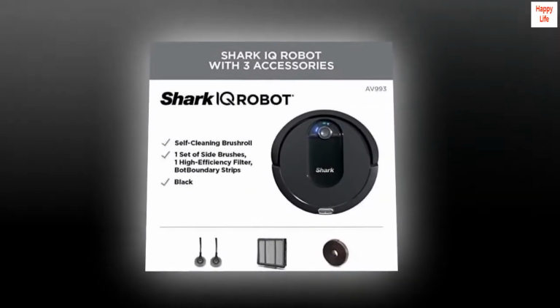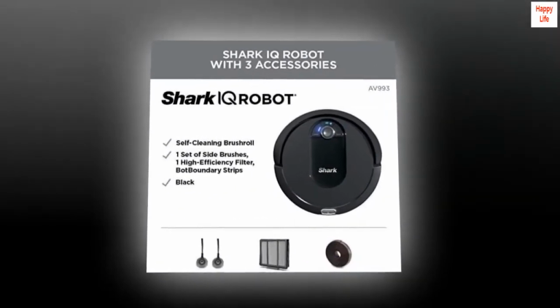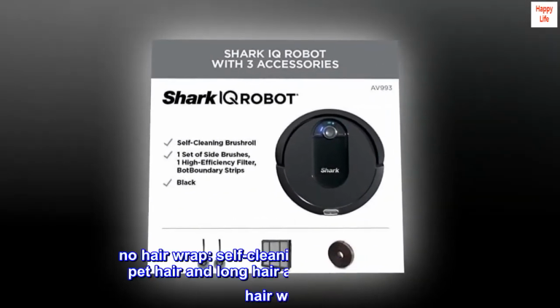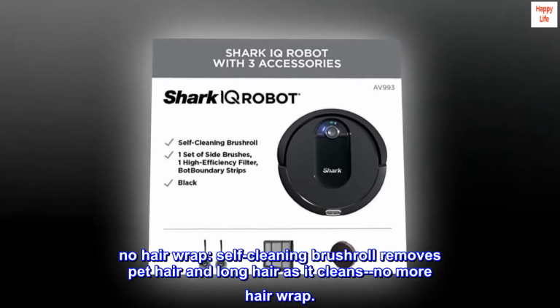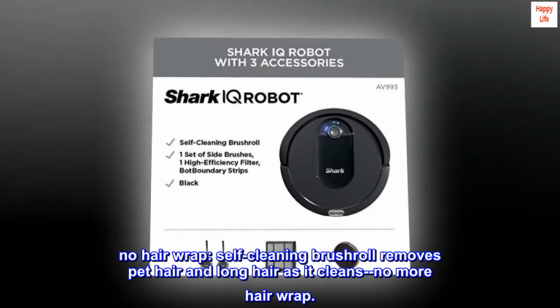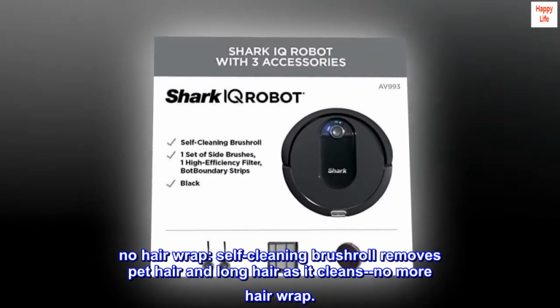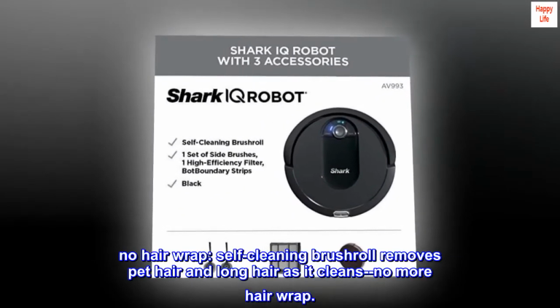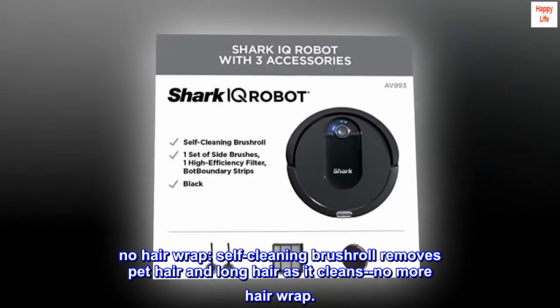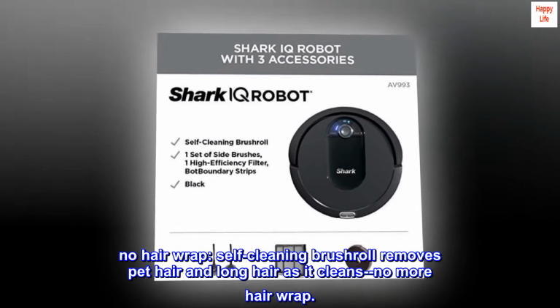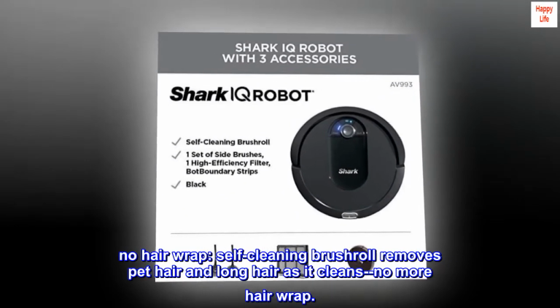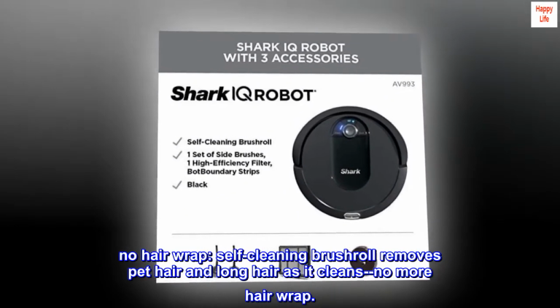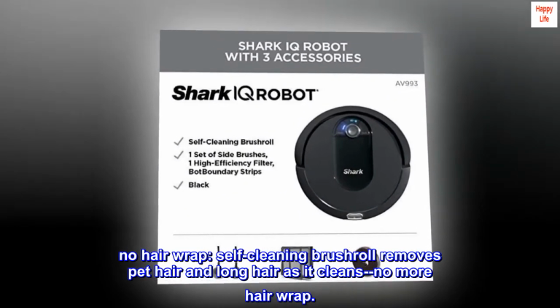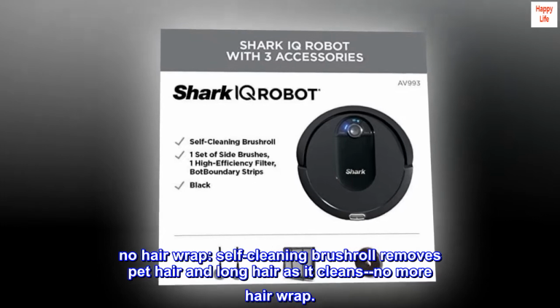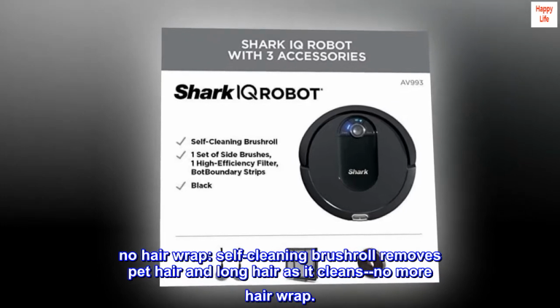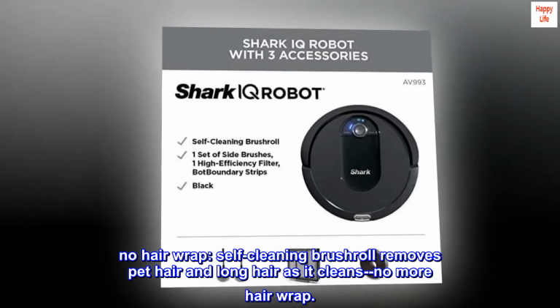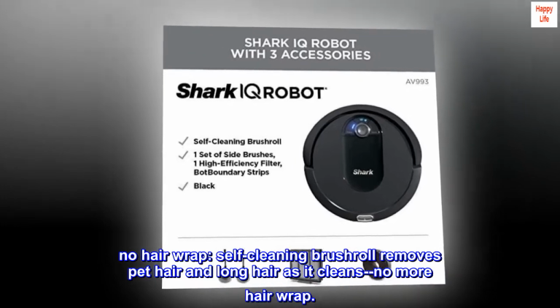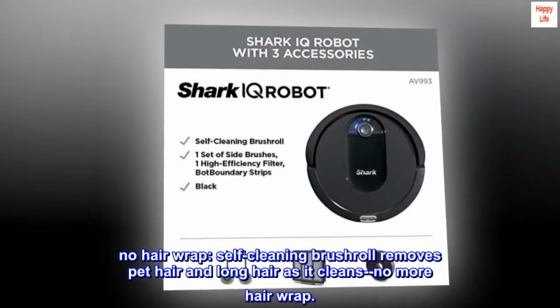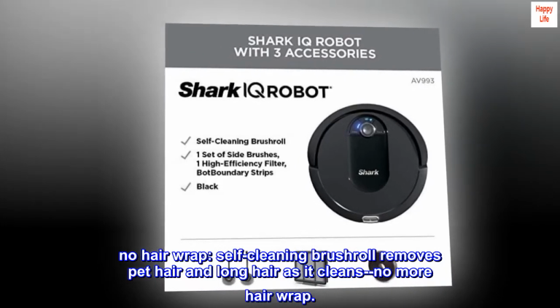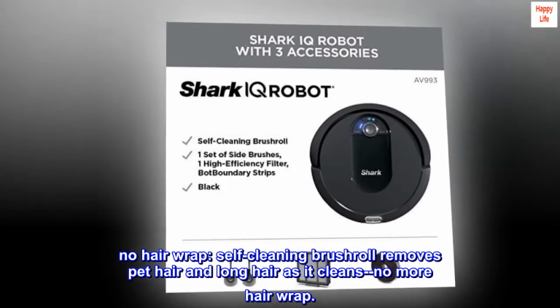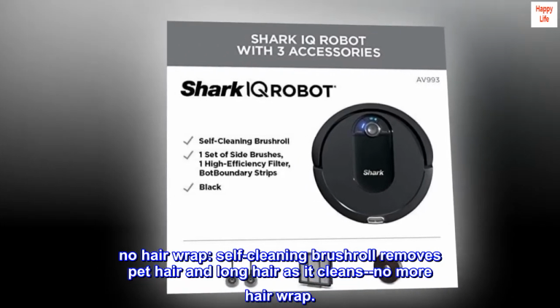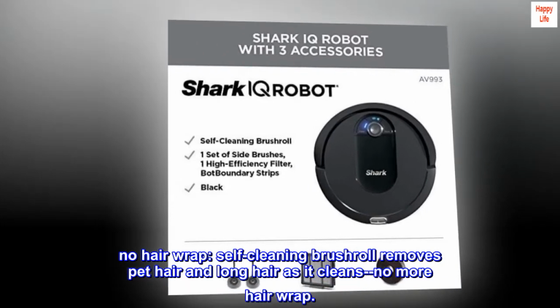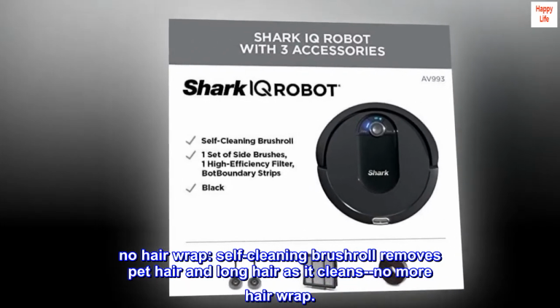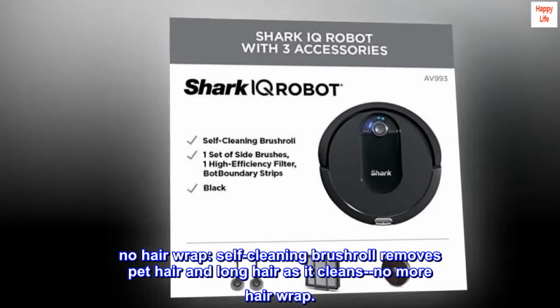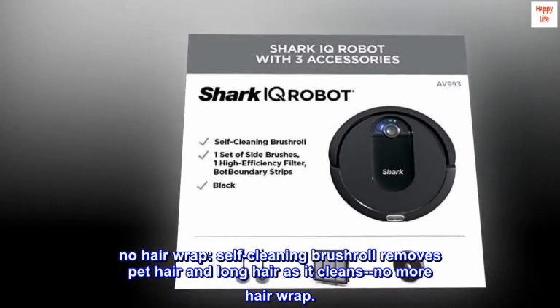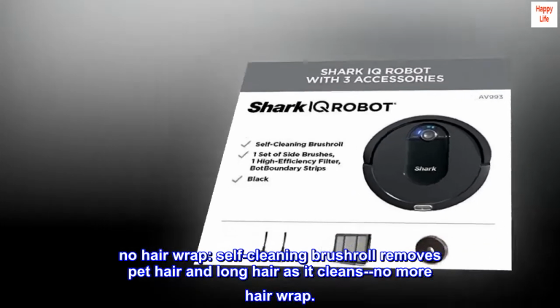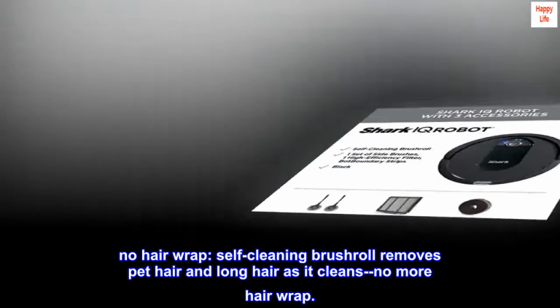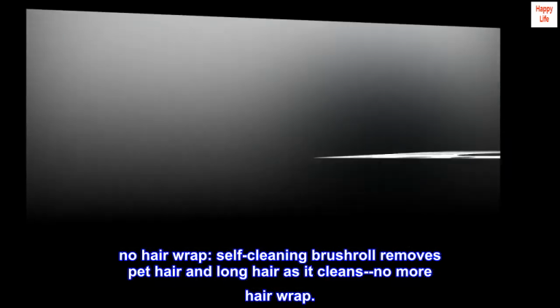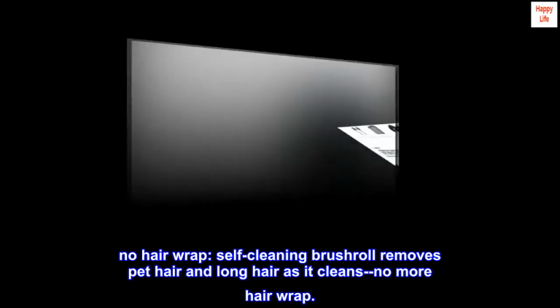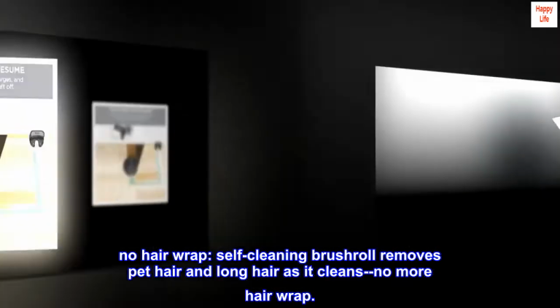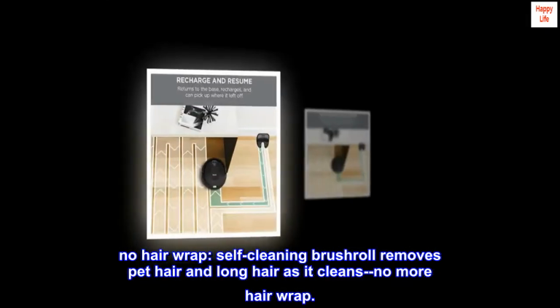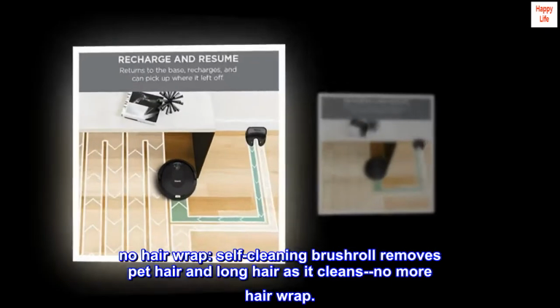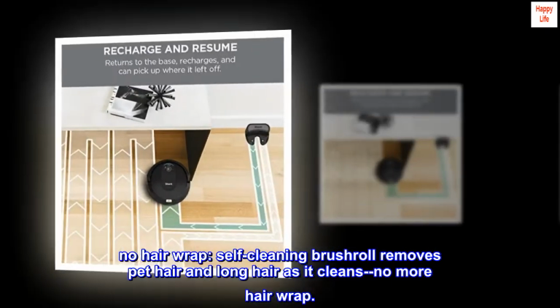No hair wrap. The self-cleaning brush roll removes pet hair and long hair as it cleans — no more hair wrap.